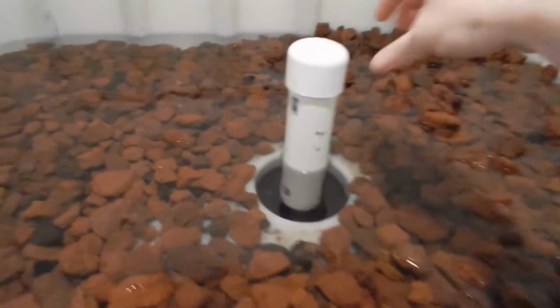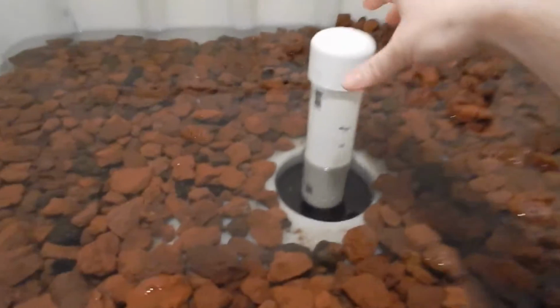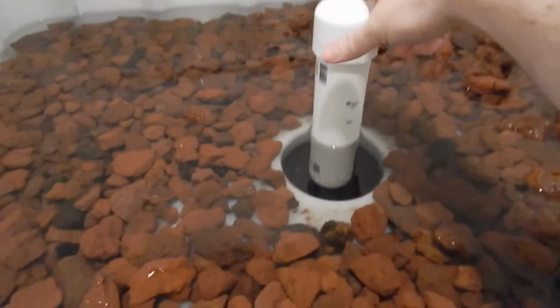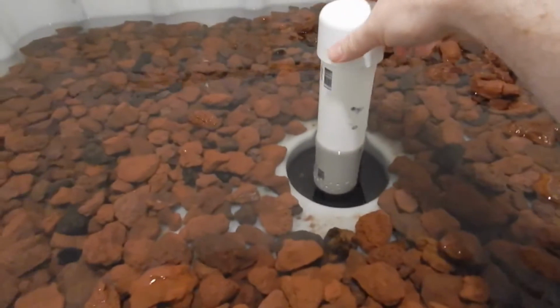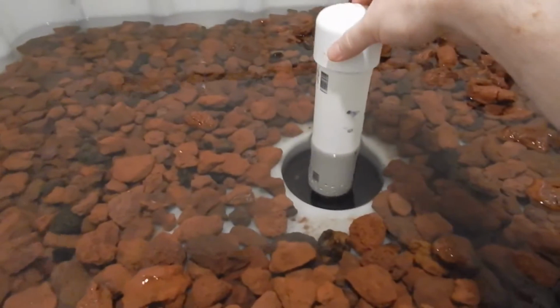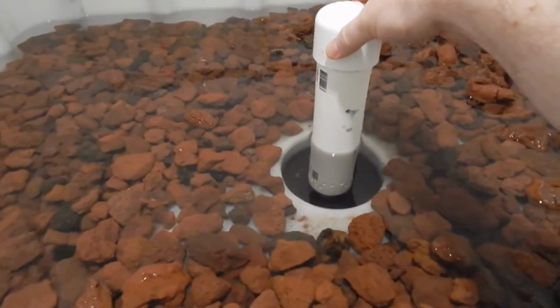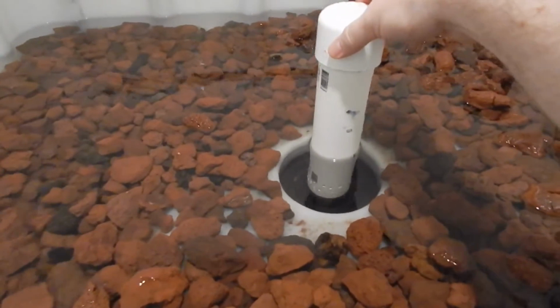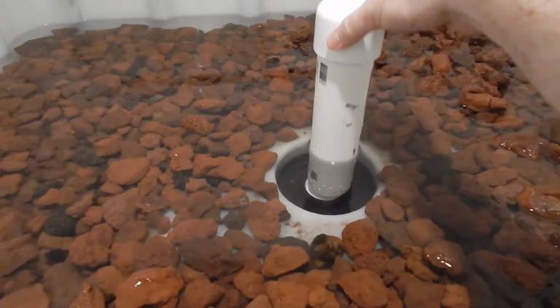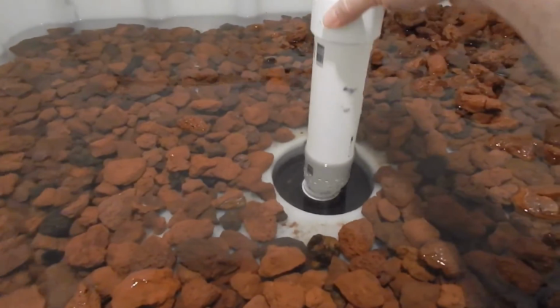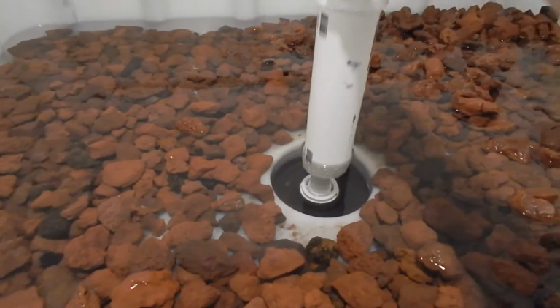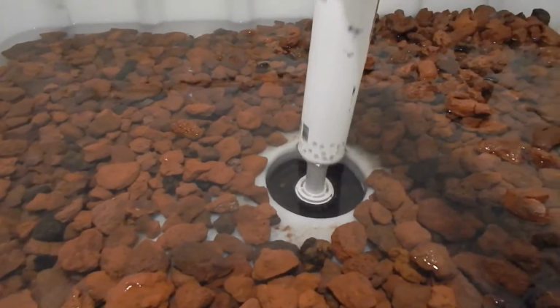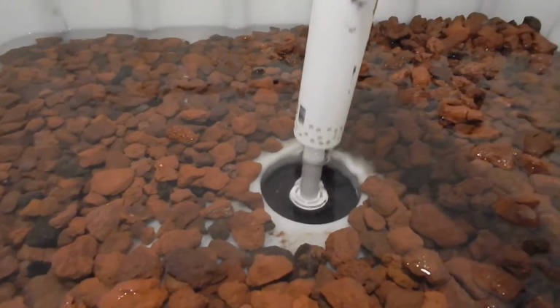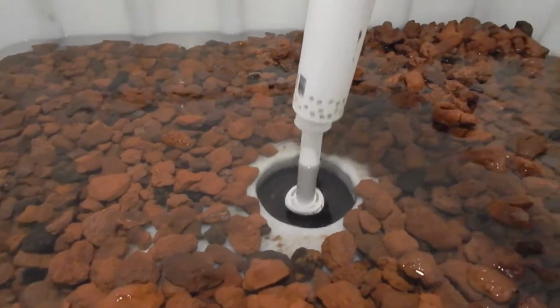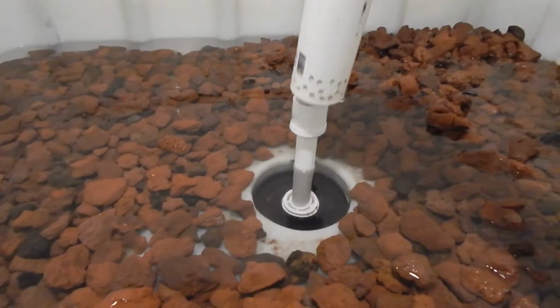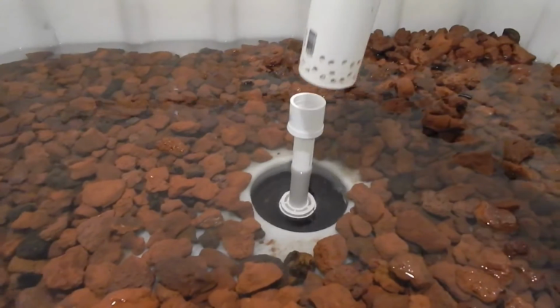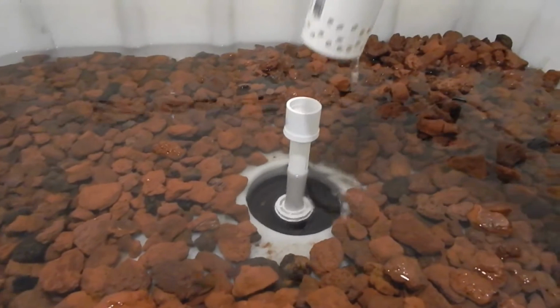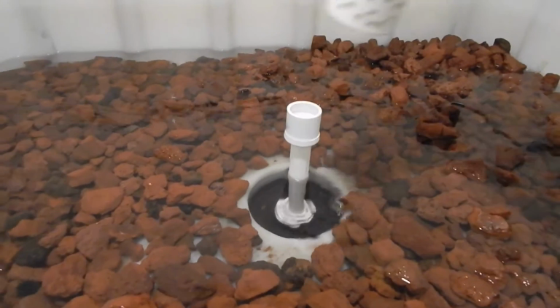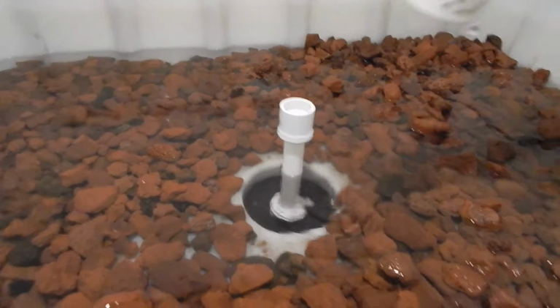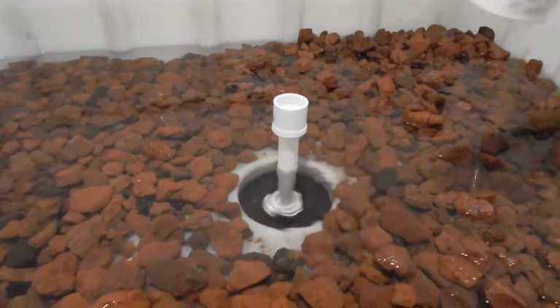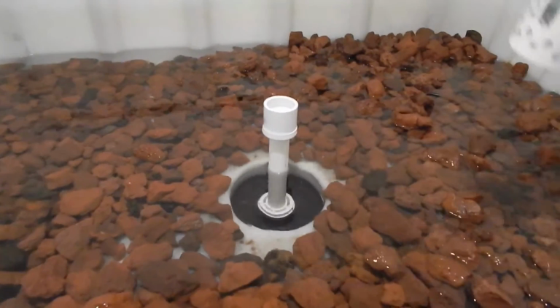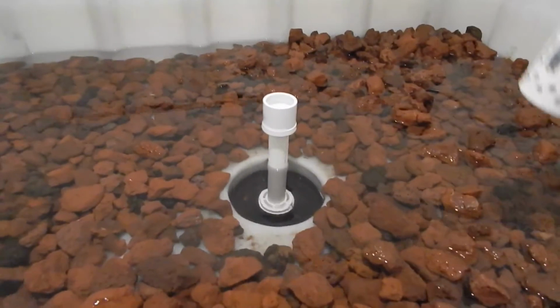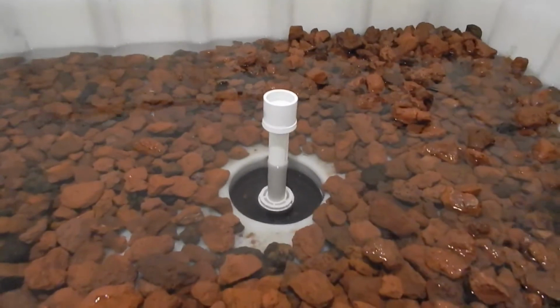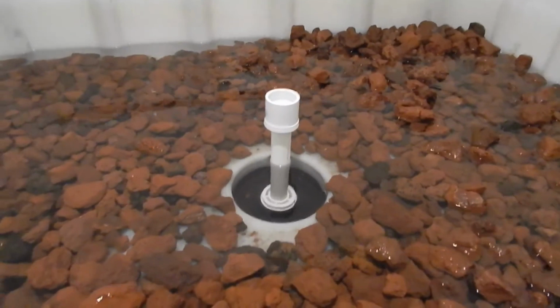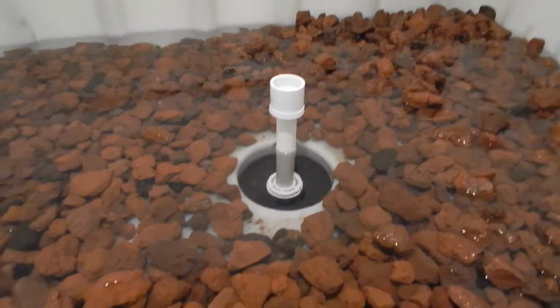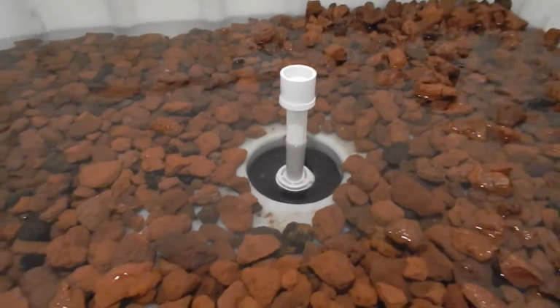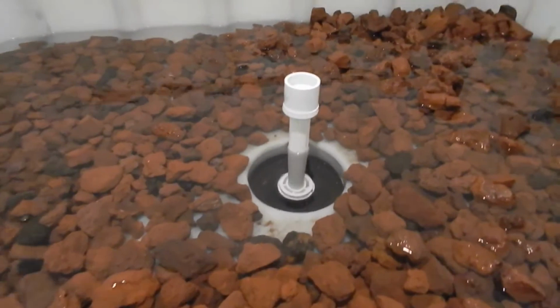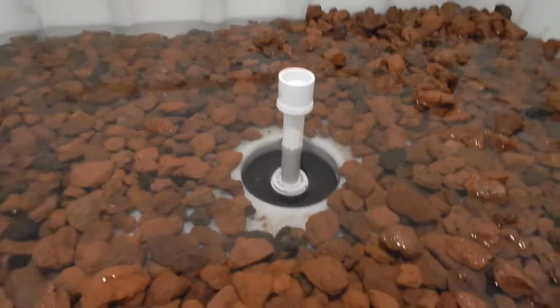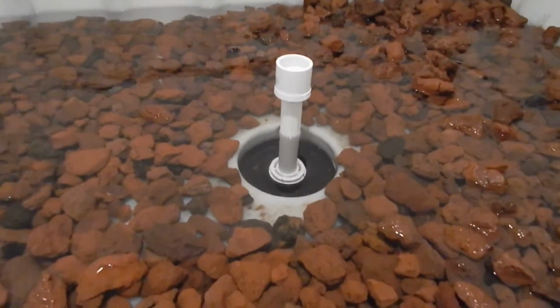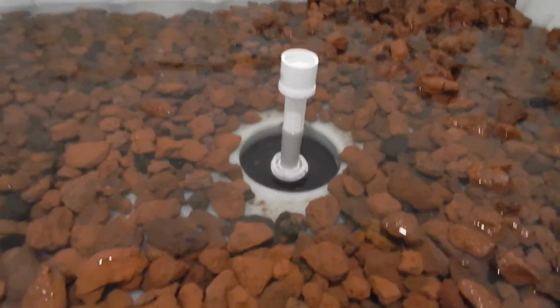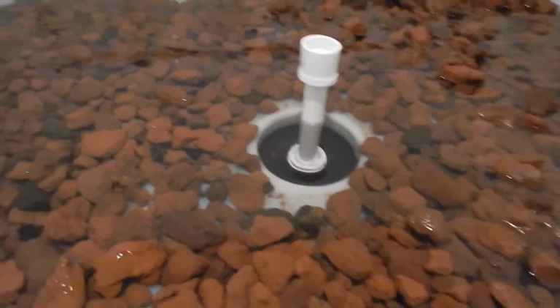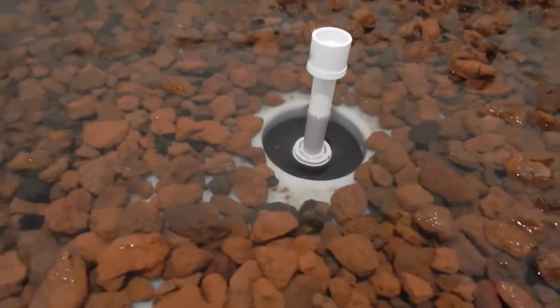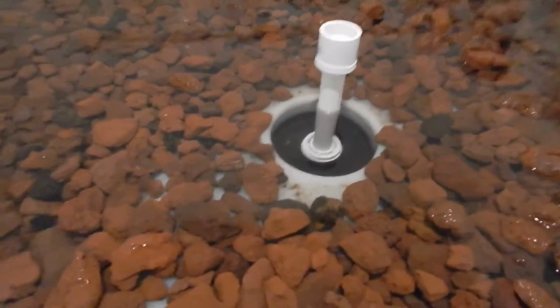There's the bell for the bell siphon, and there's the stand pipe.